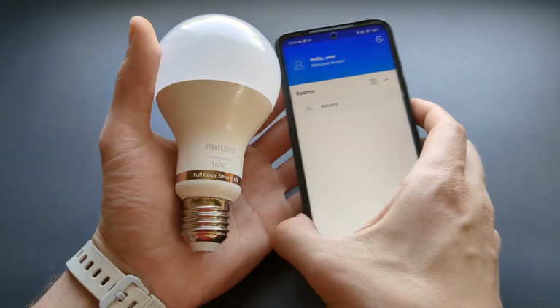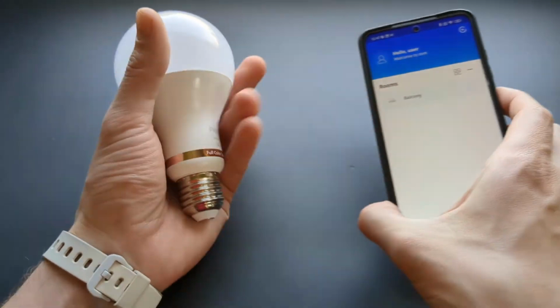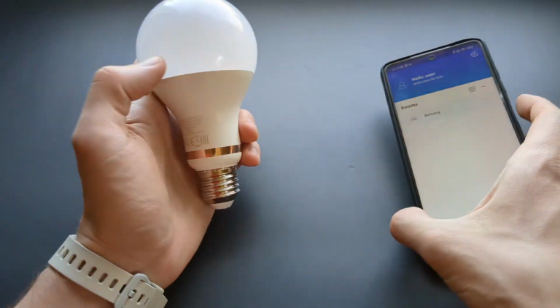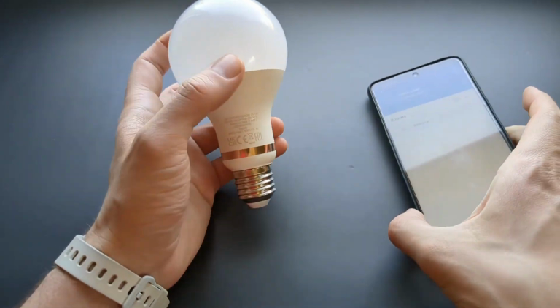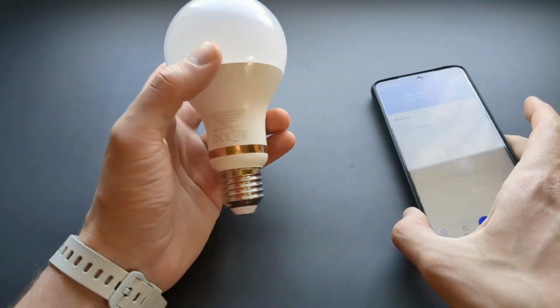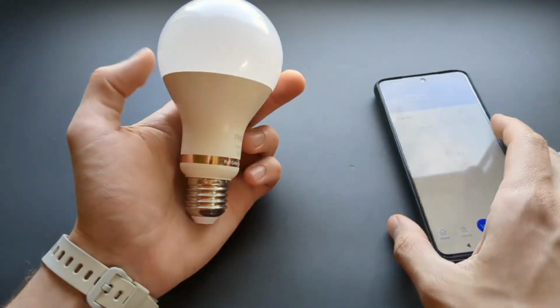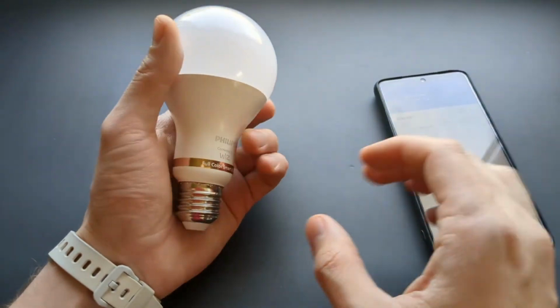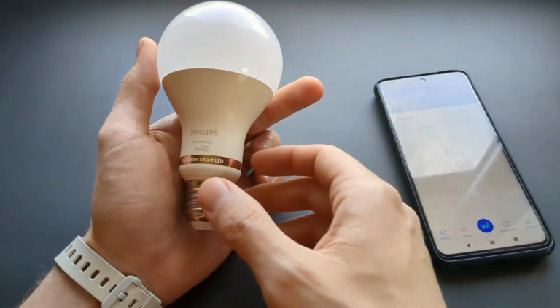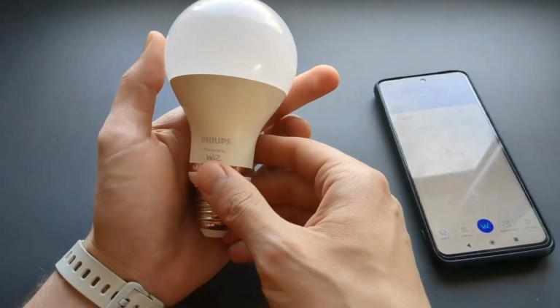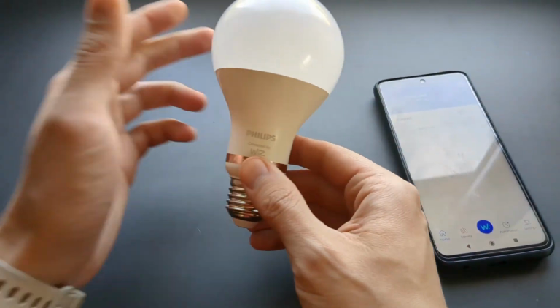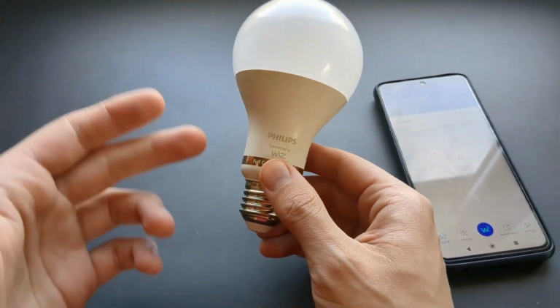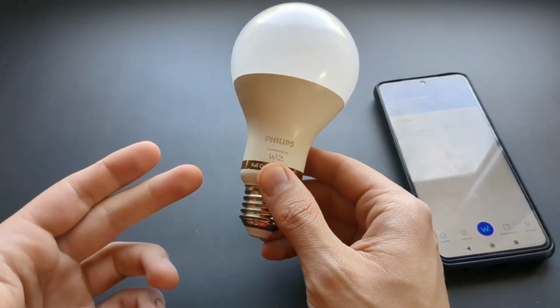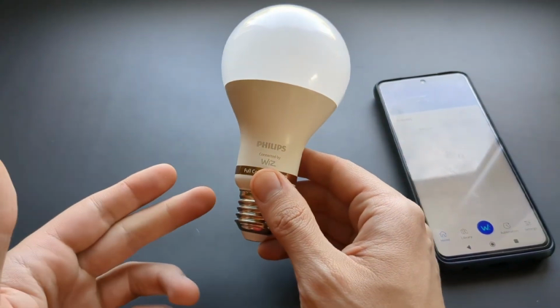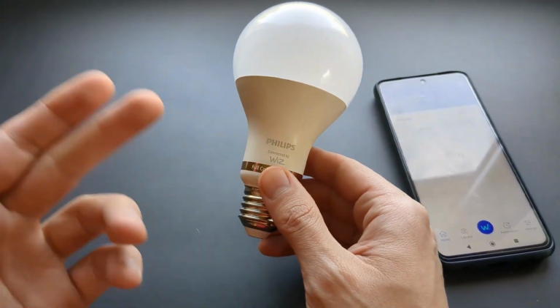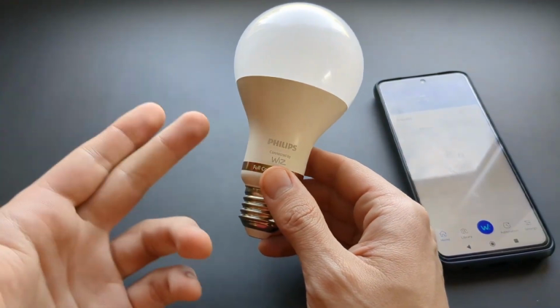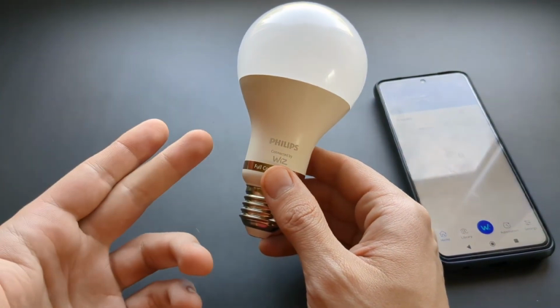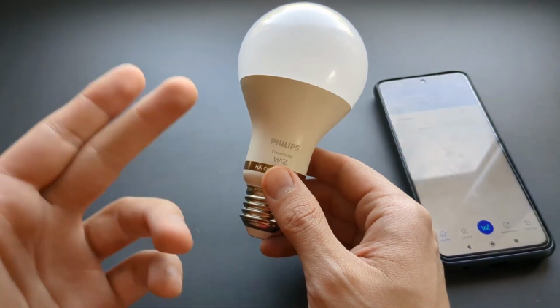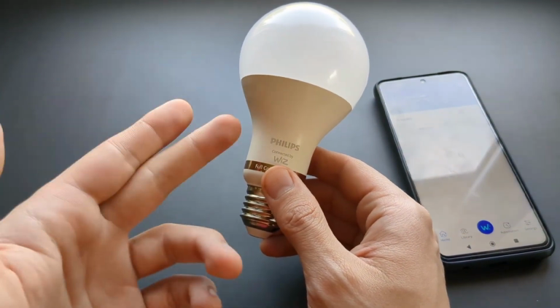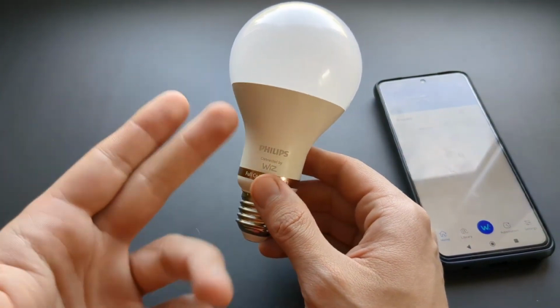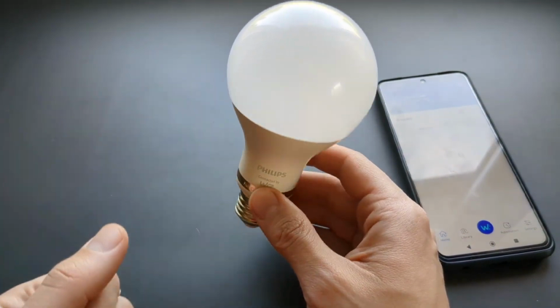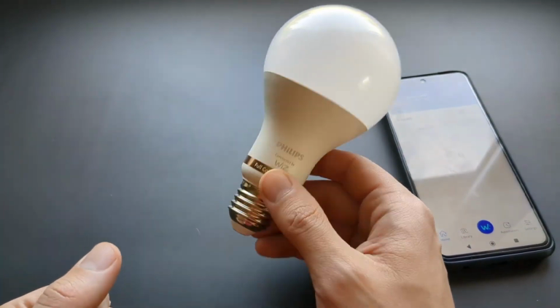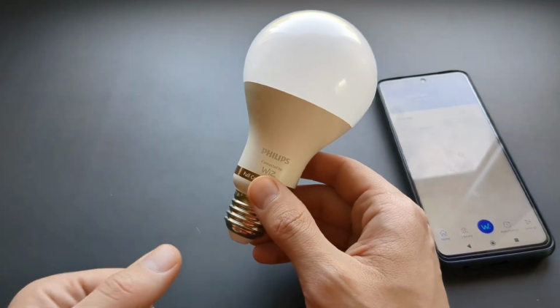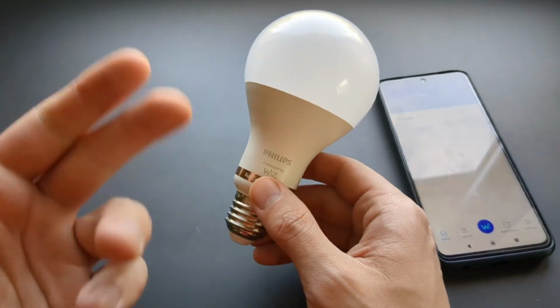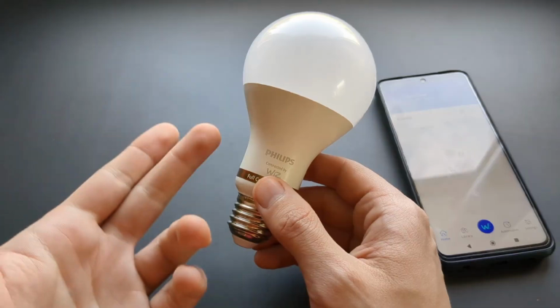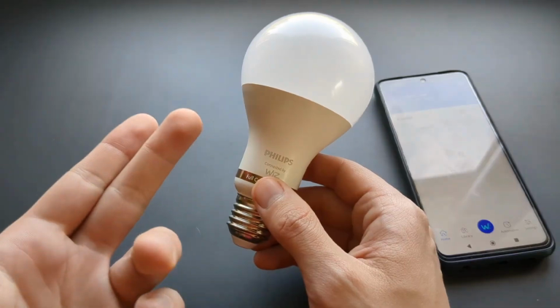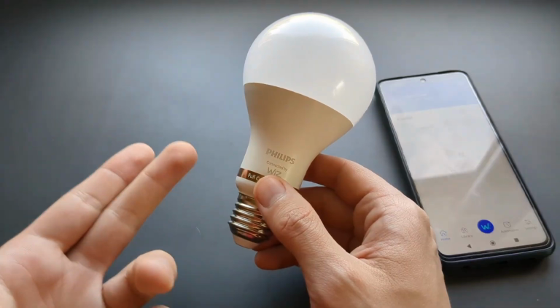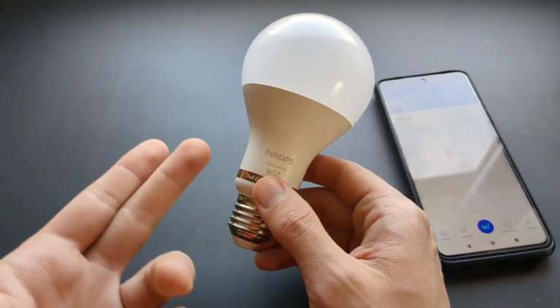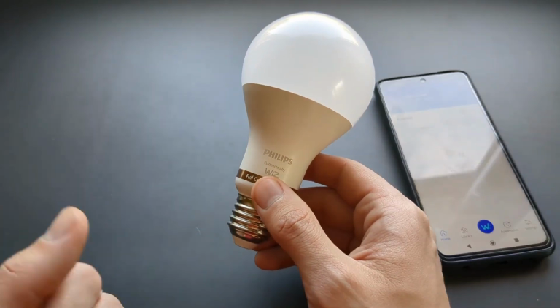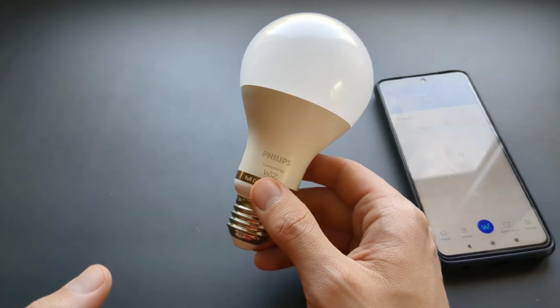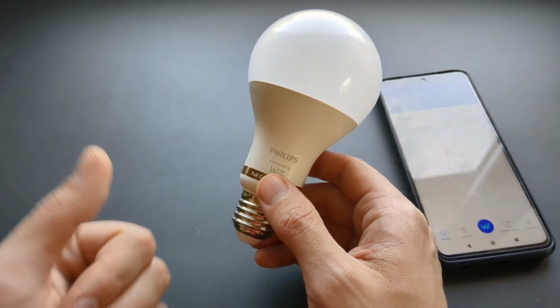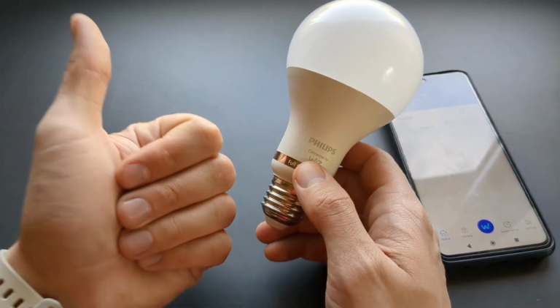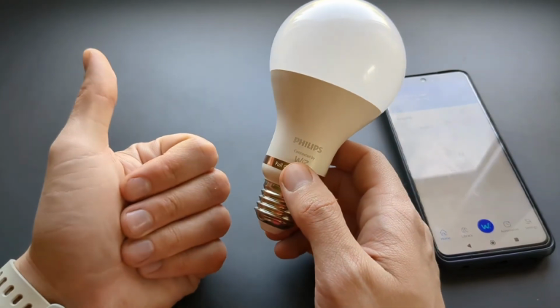Anyway, if this video was helpful, make sure to subscribe because I have plenty more videos coming soon about these lights. See you!